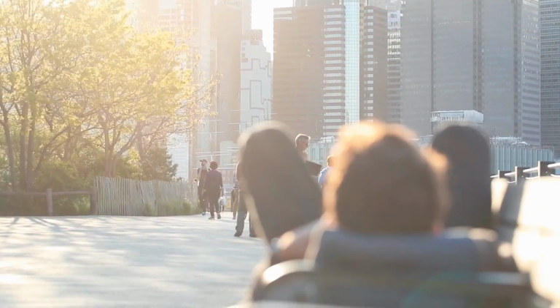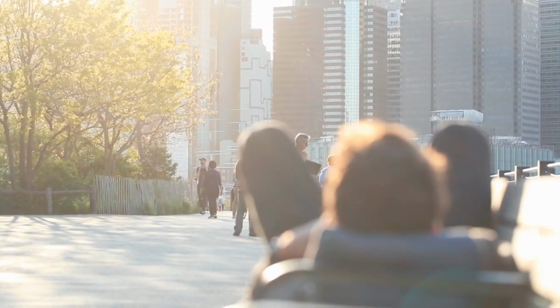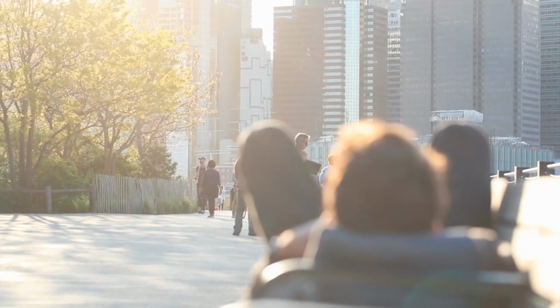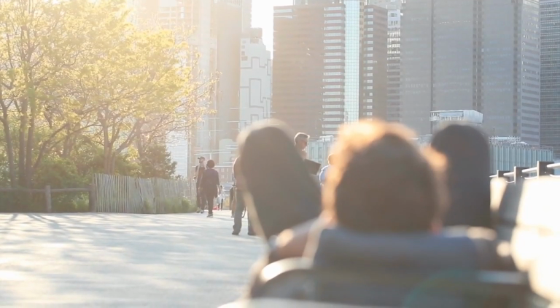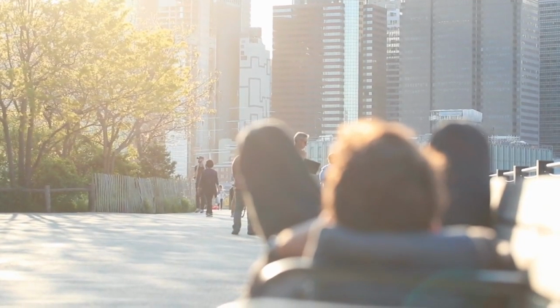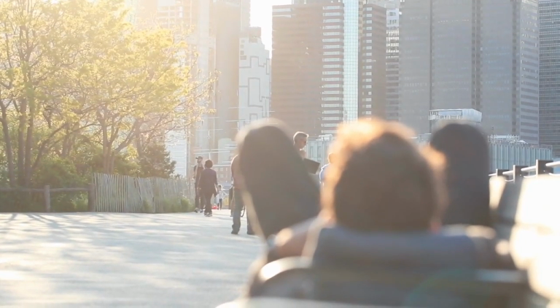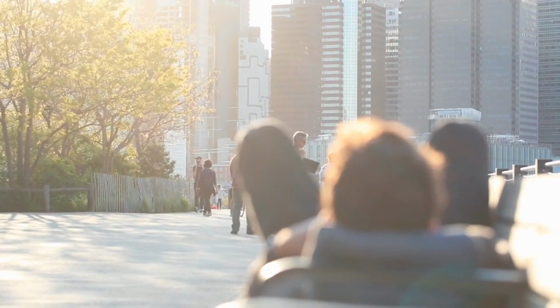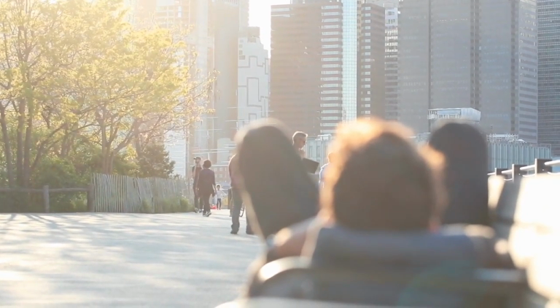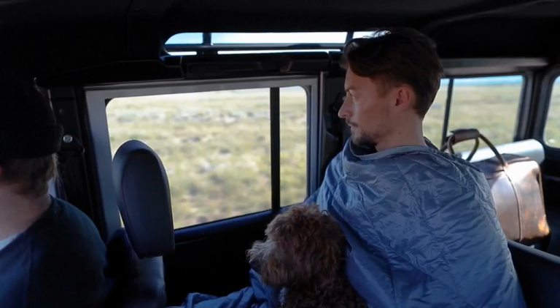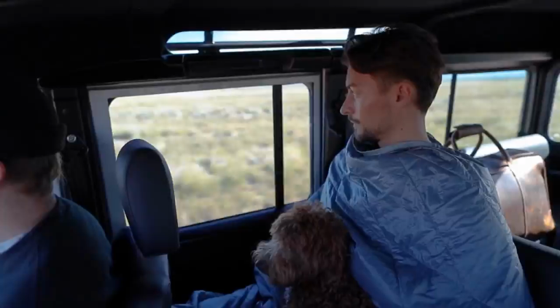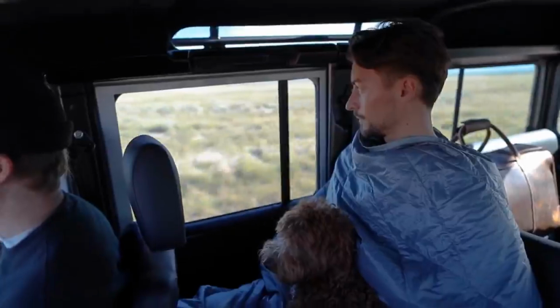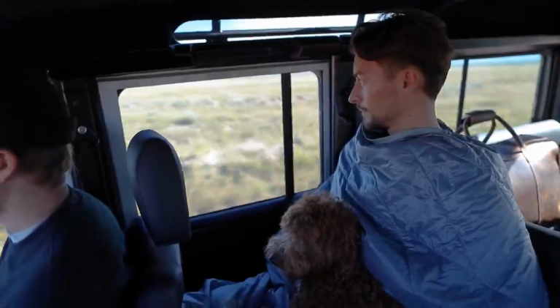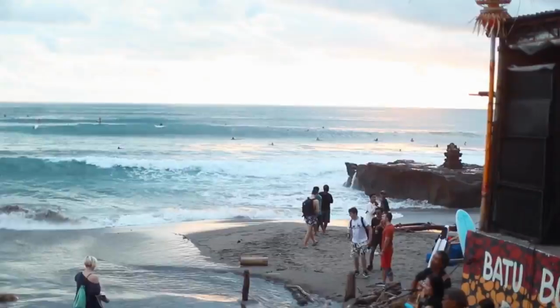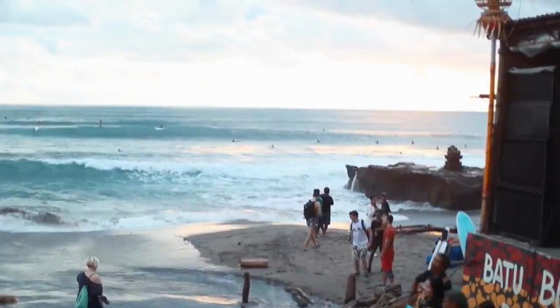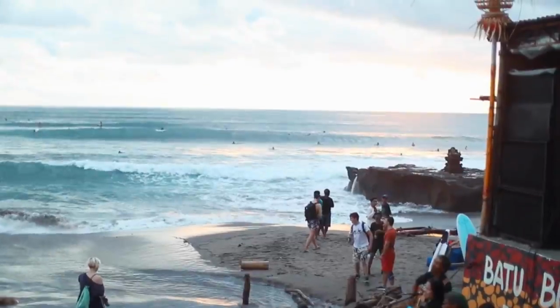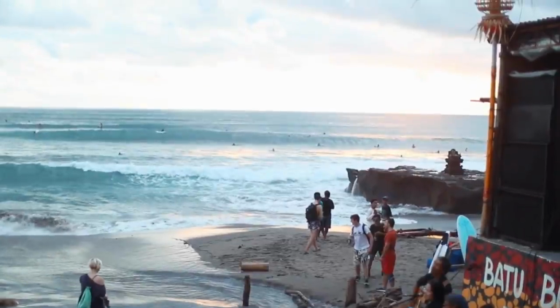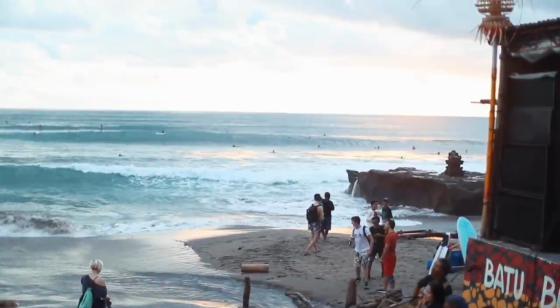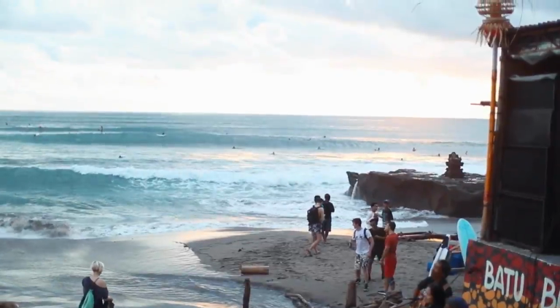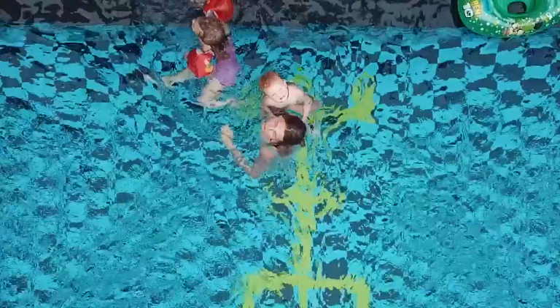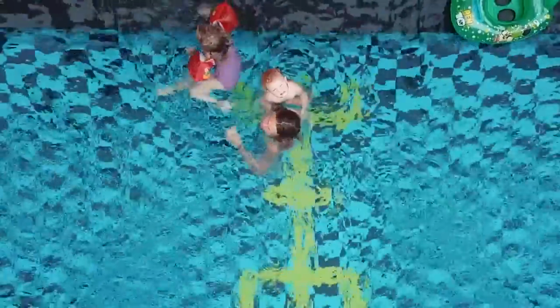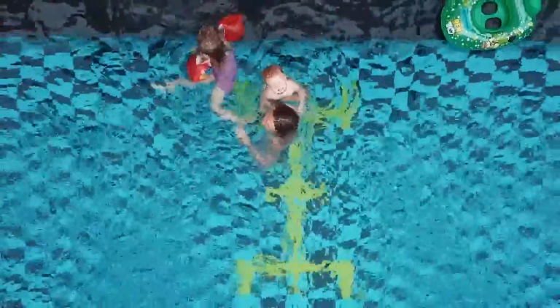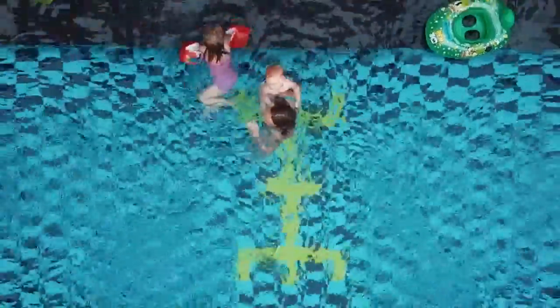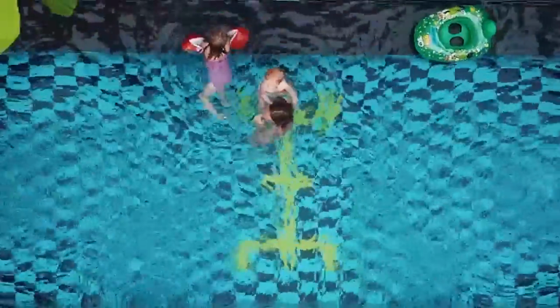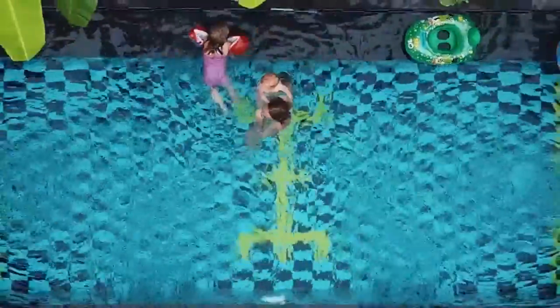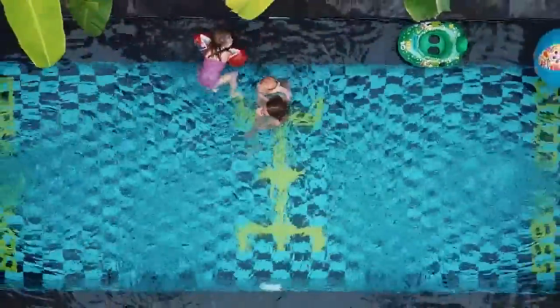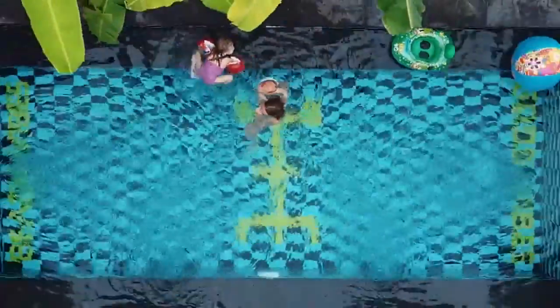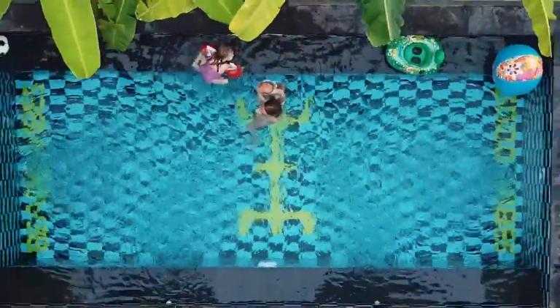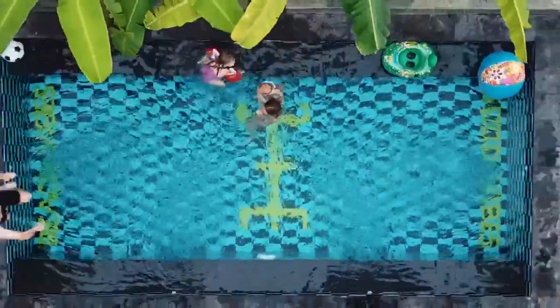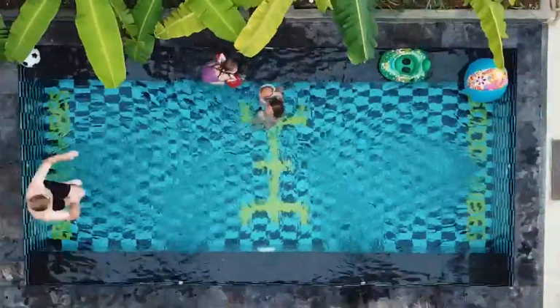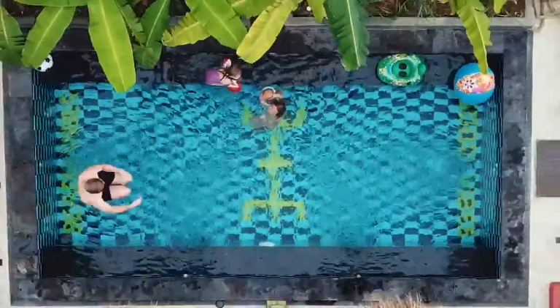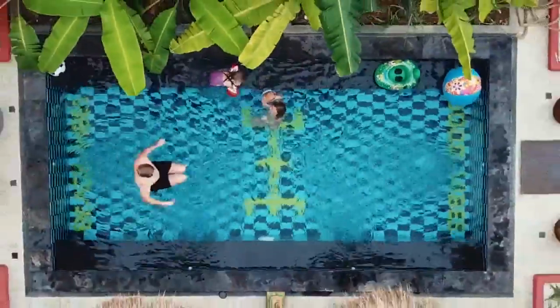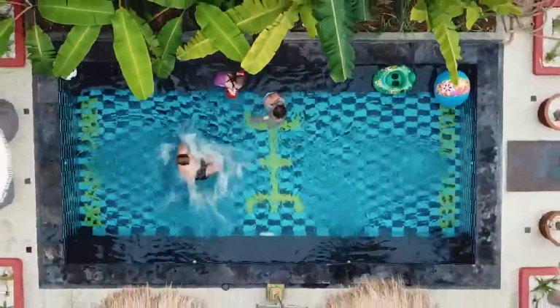So whether you're relaxing in a park, on a road trip, or traveling the world, the Layover is the perfect companion to take anywhere.